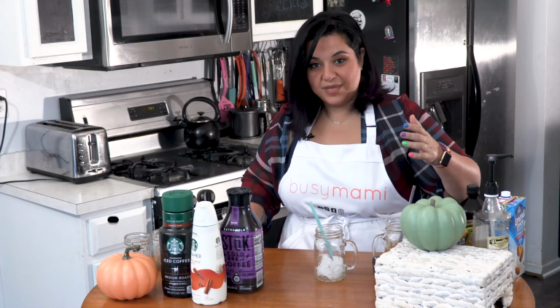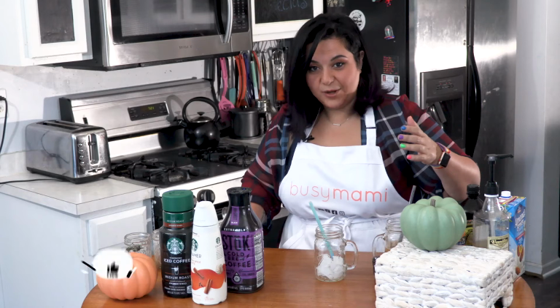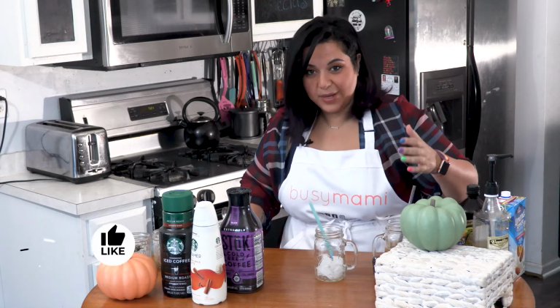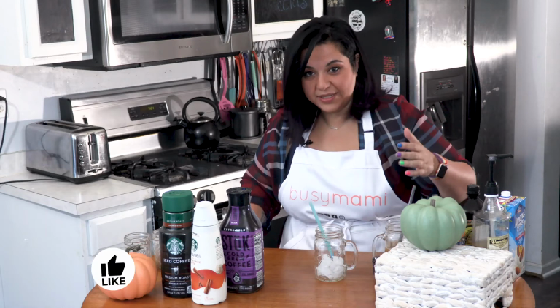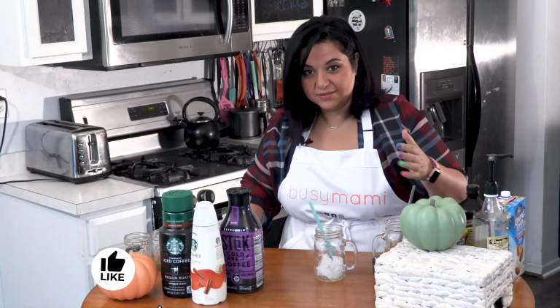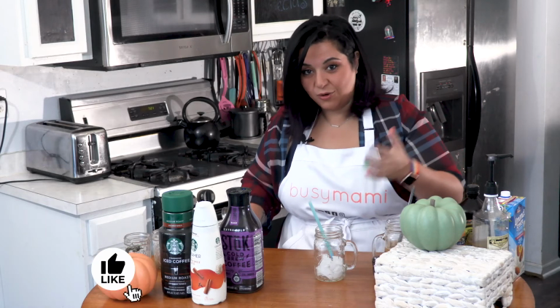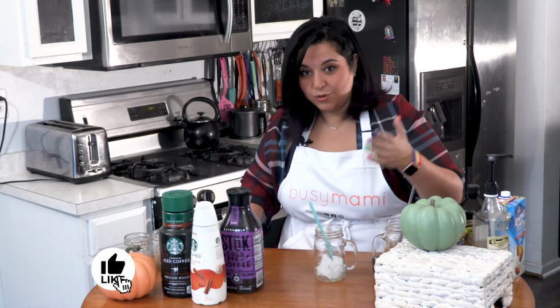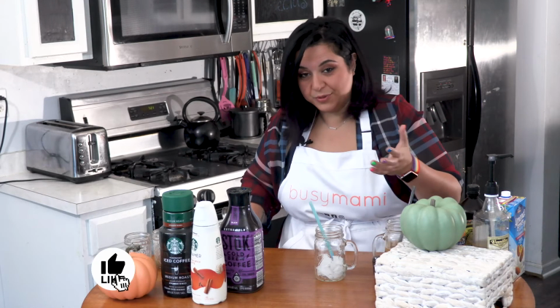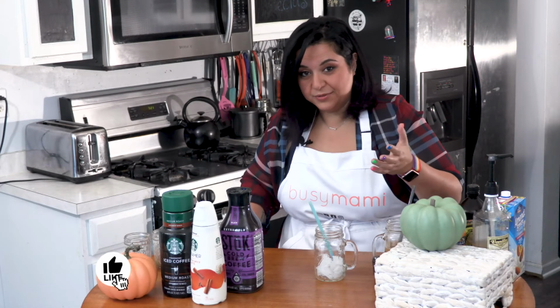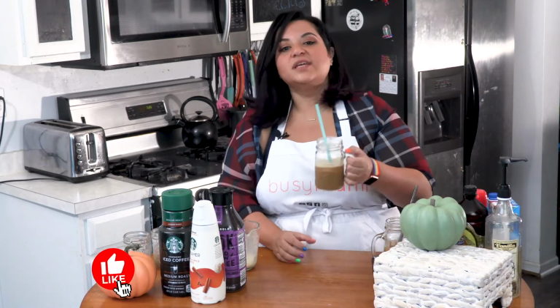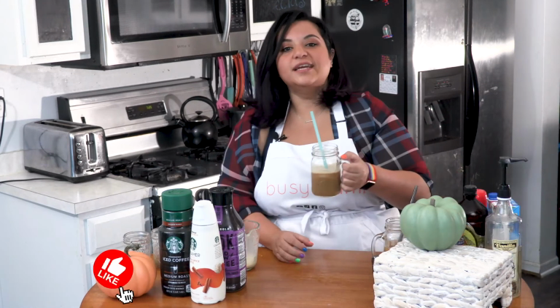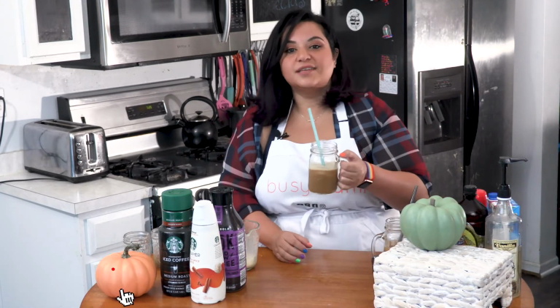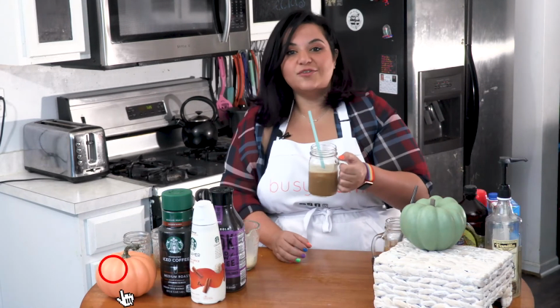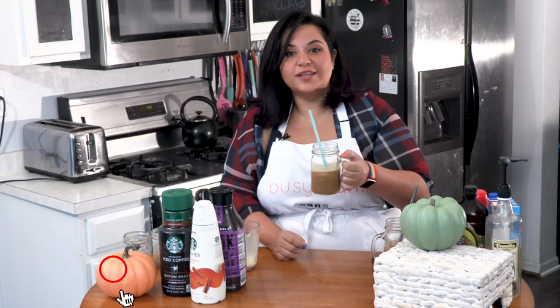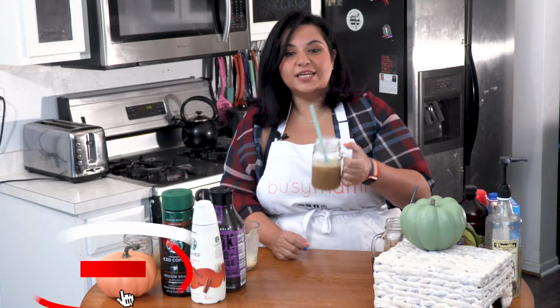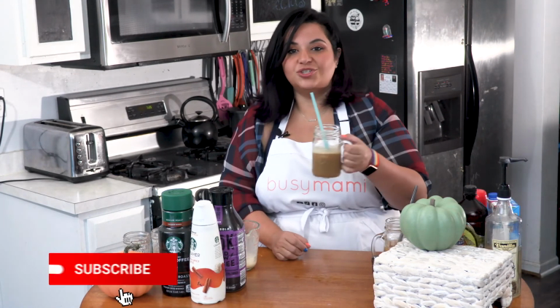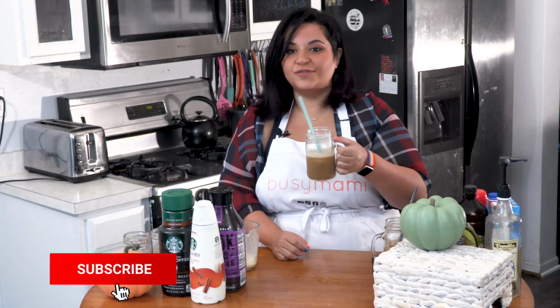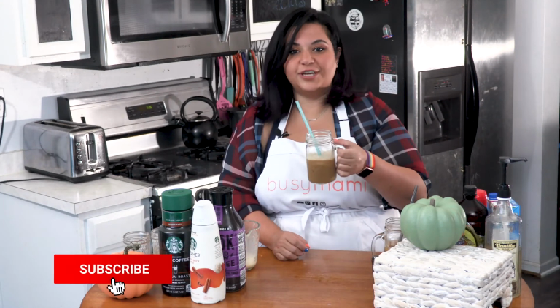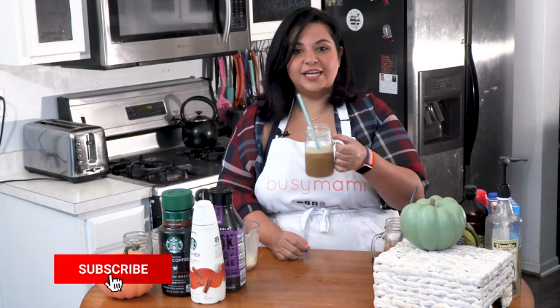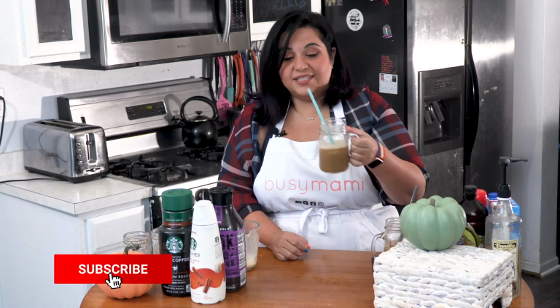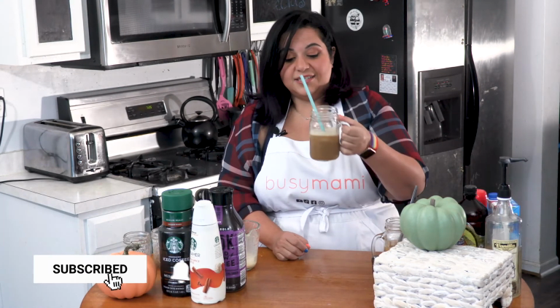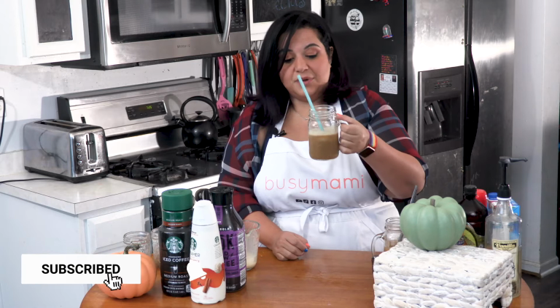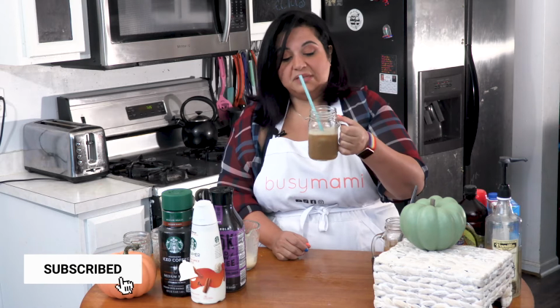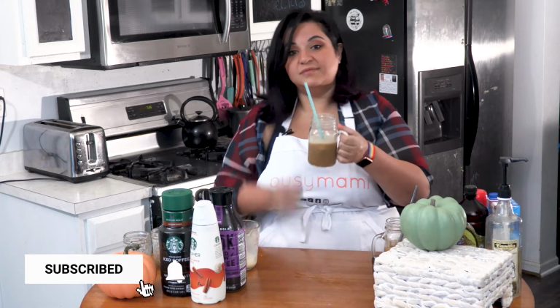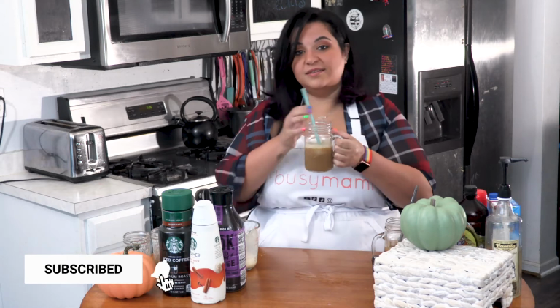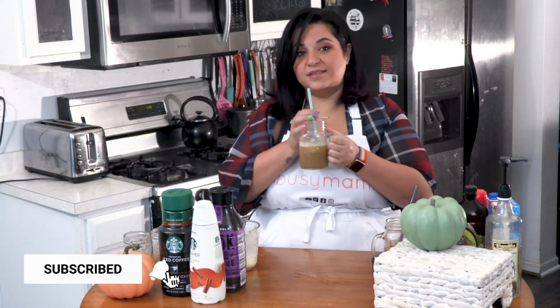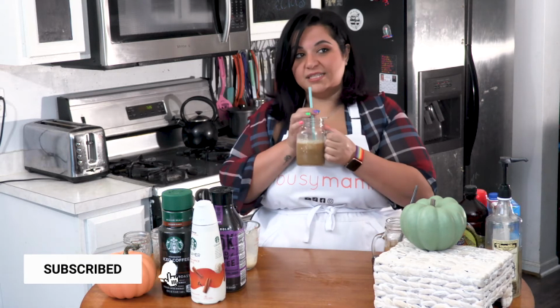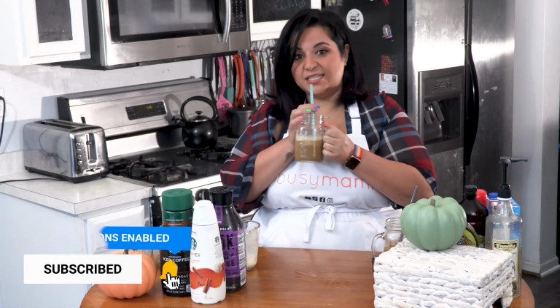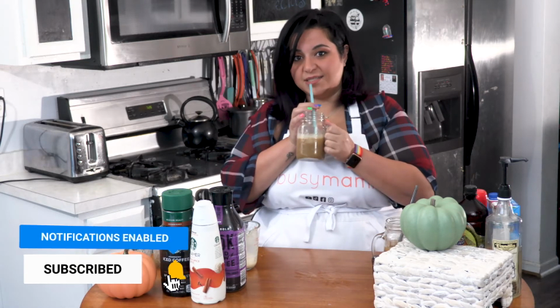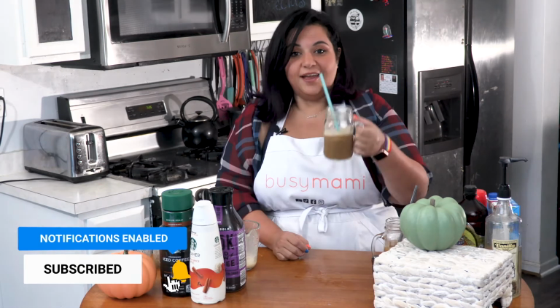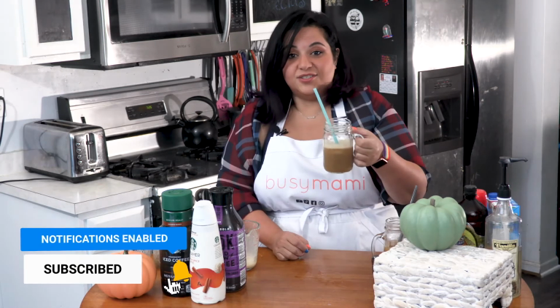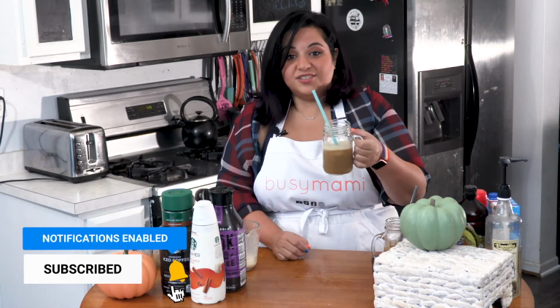Keto Pumpkin Cold Brew. It is keto friendly, sugar free, and it tastes like pumpkin. And it's not $8. It's delicious.